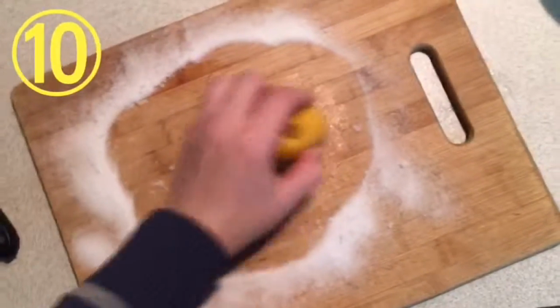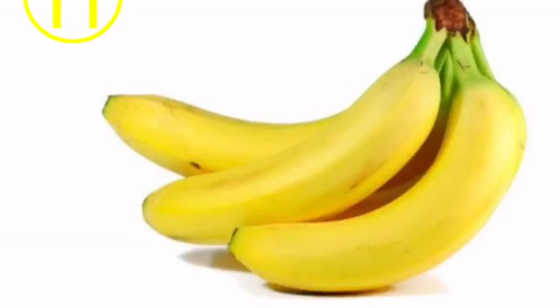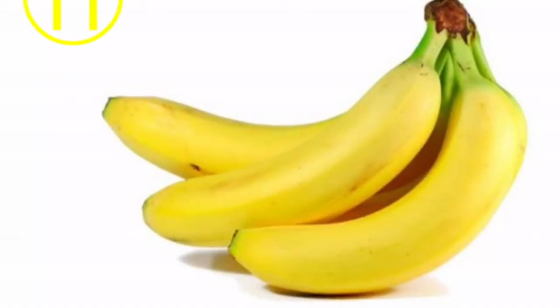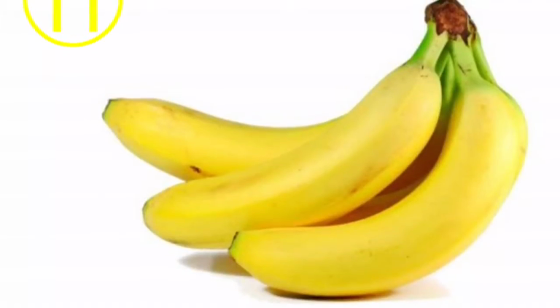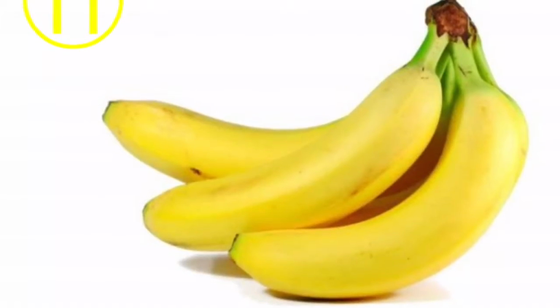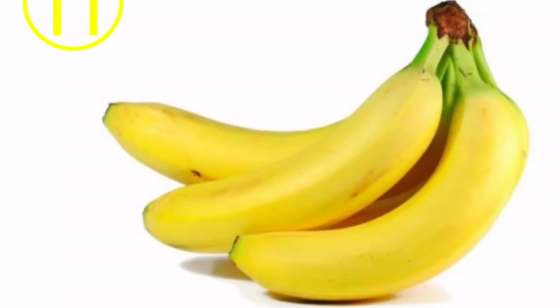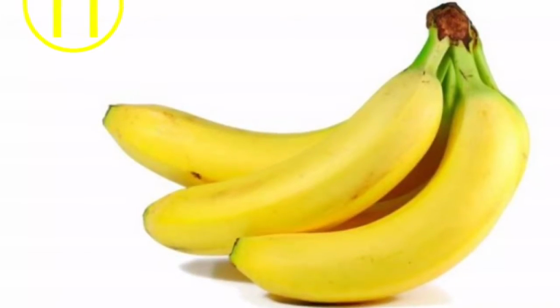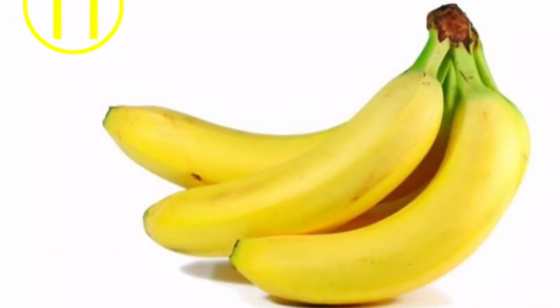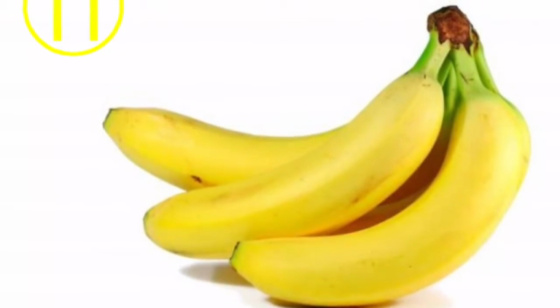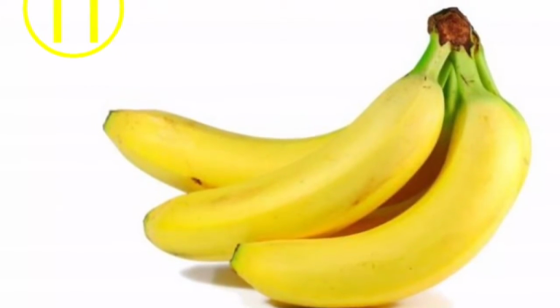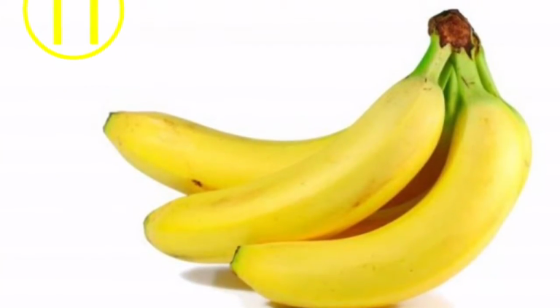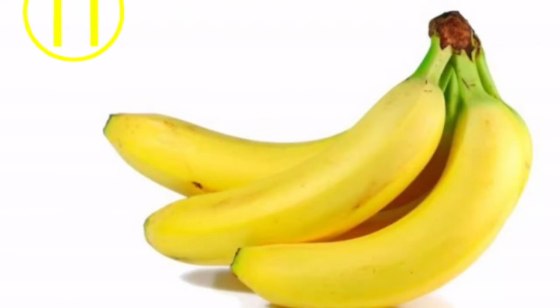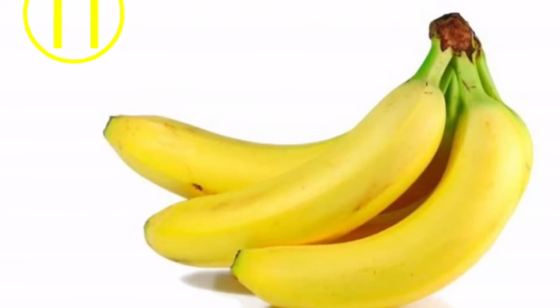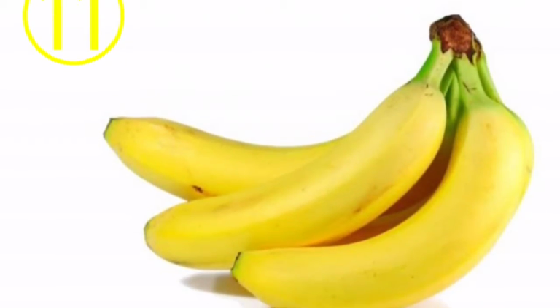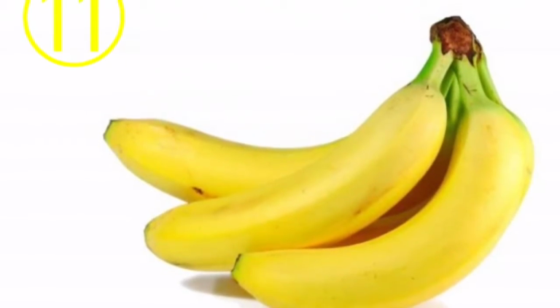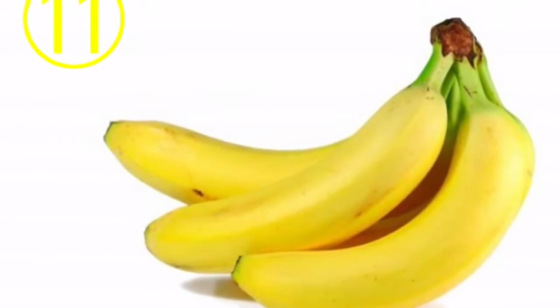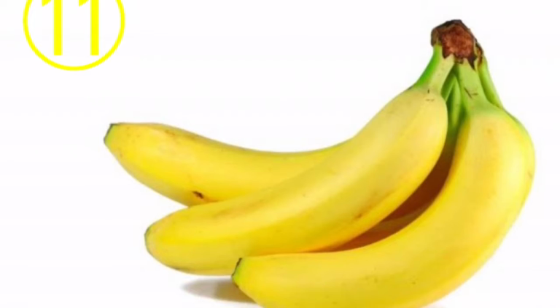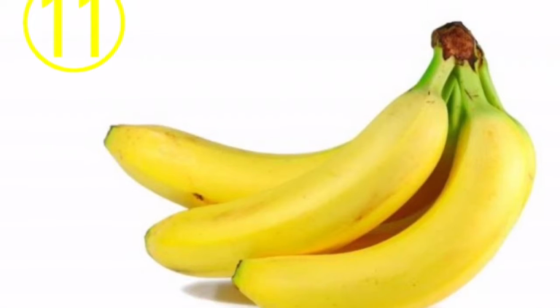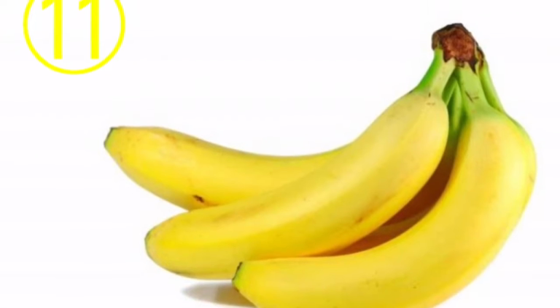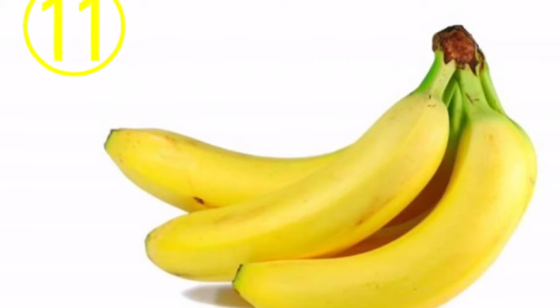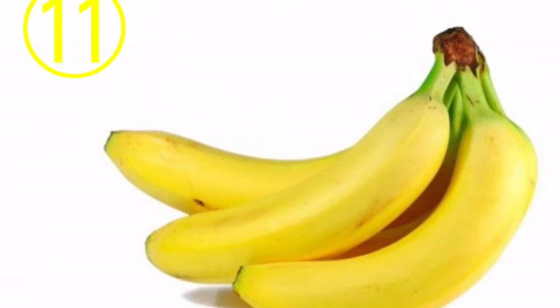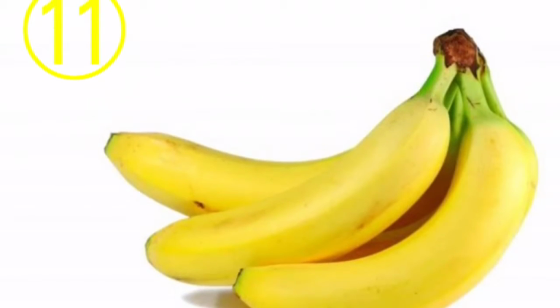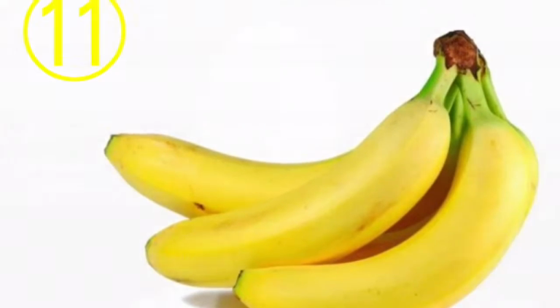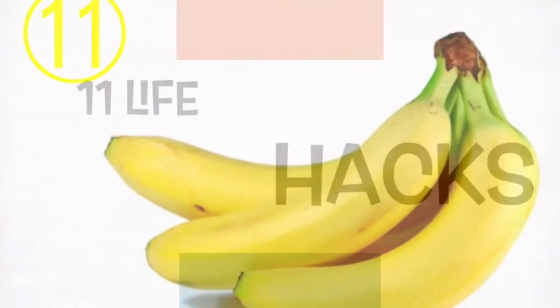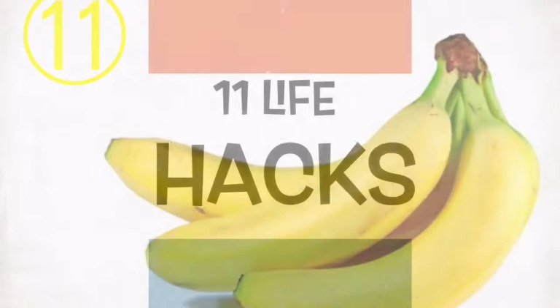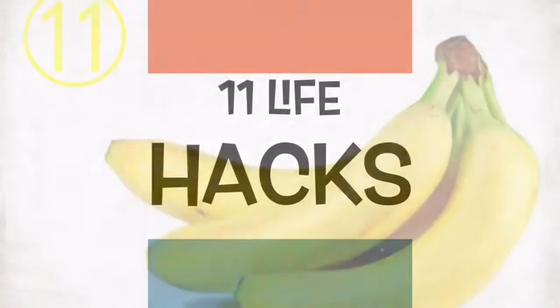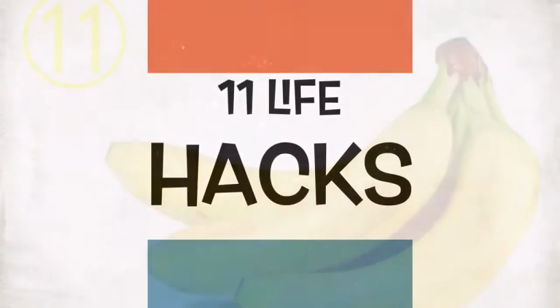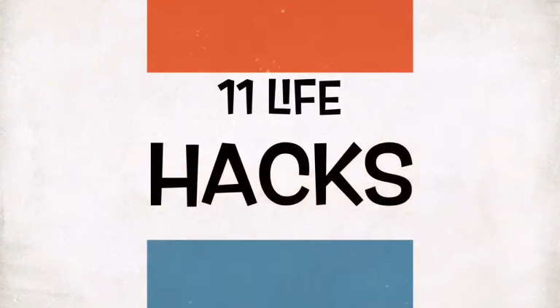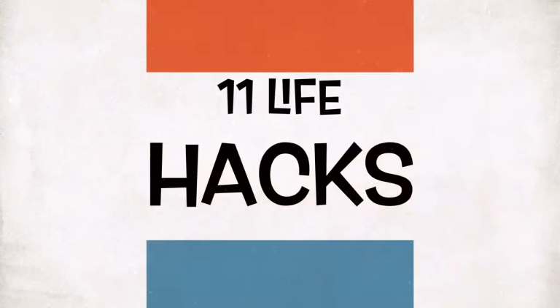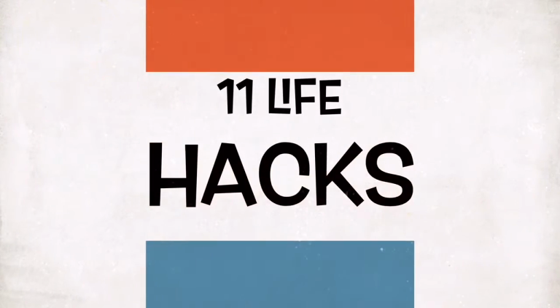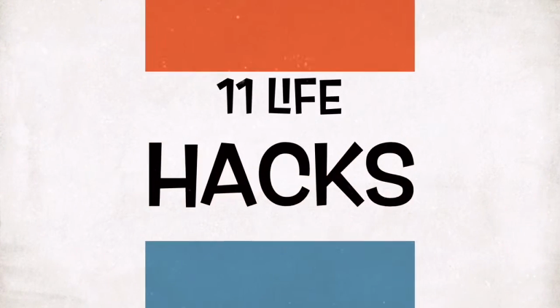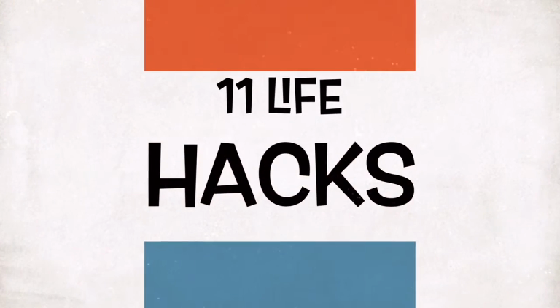You can replace an egg in baking by using a banana. Half a banana equals one egg.